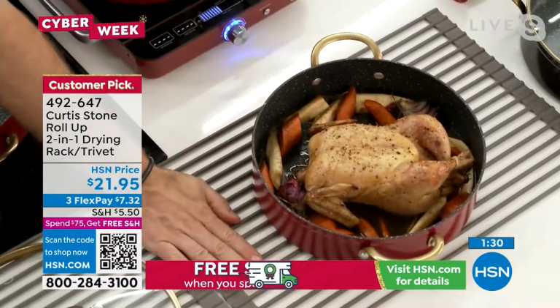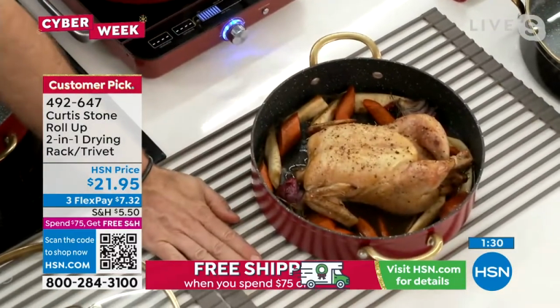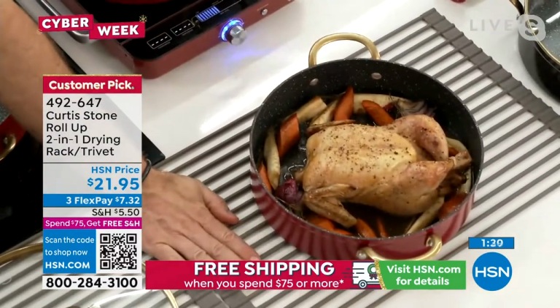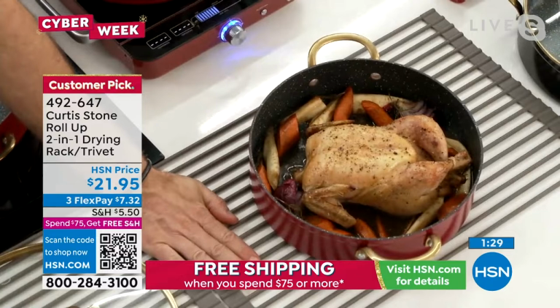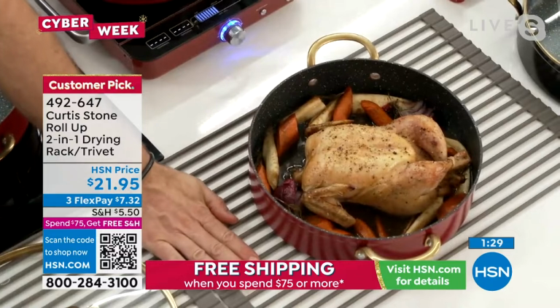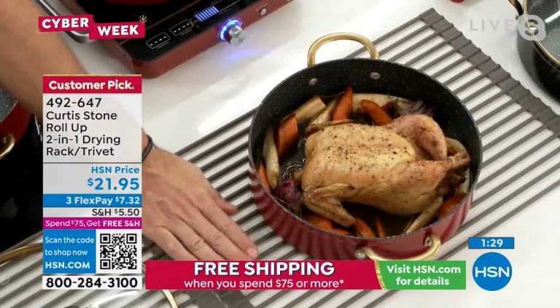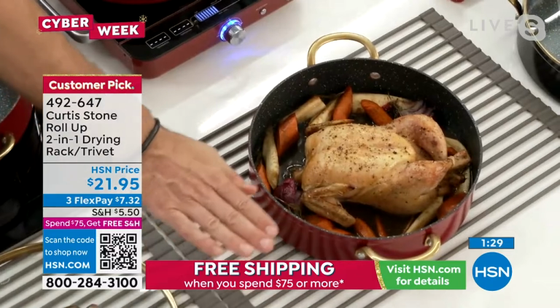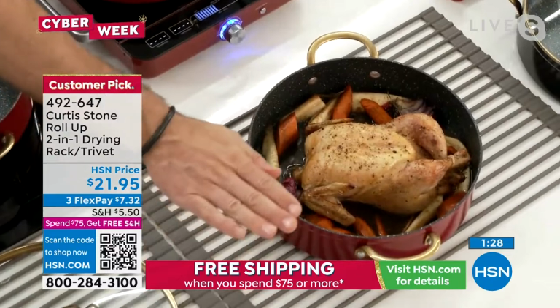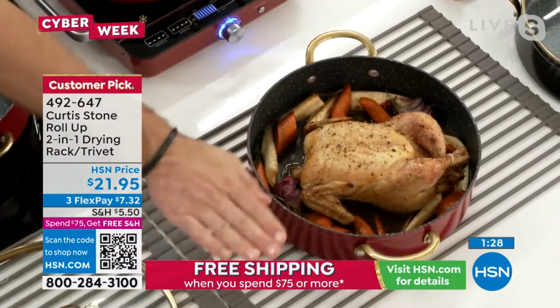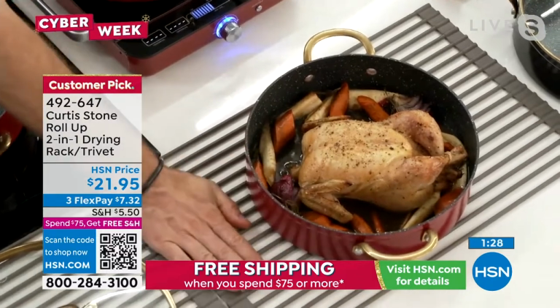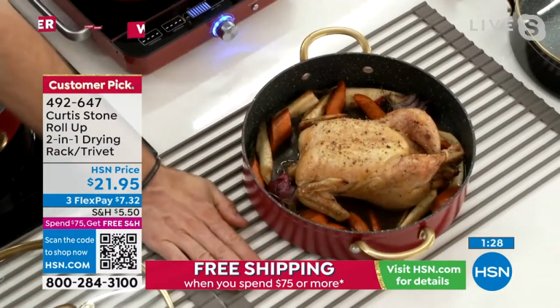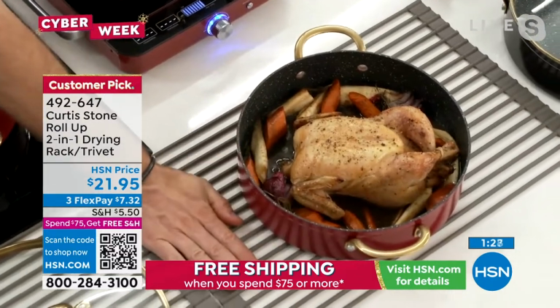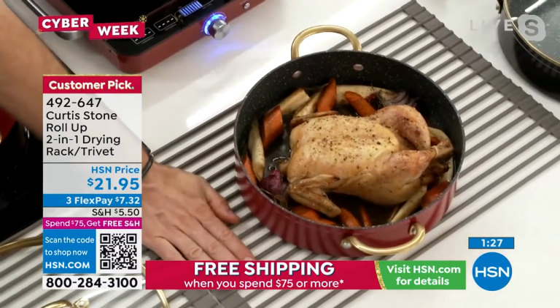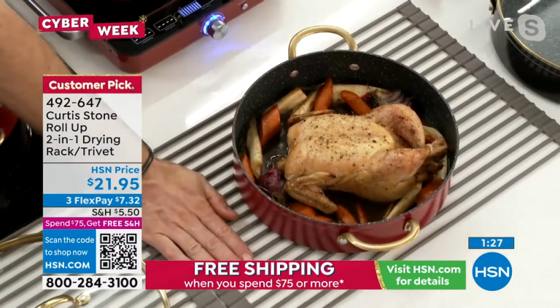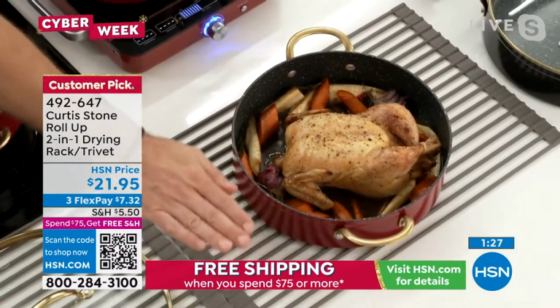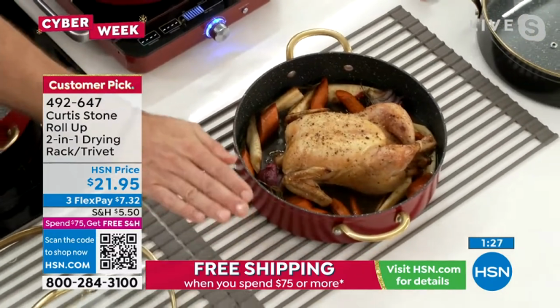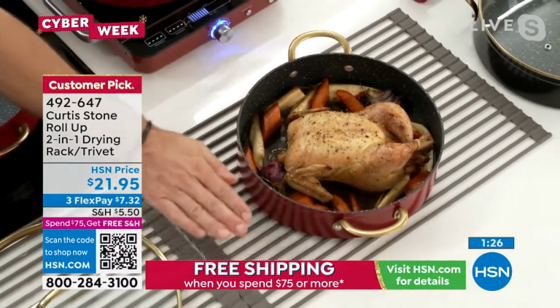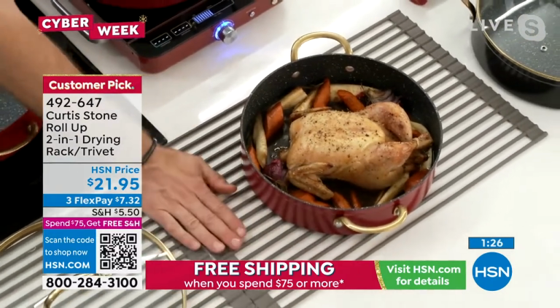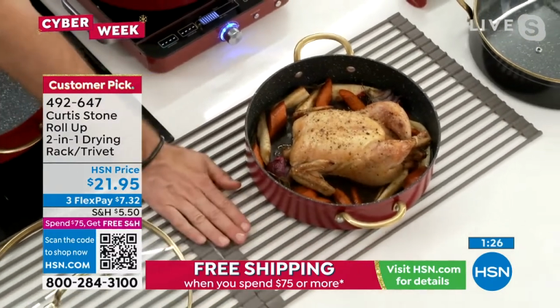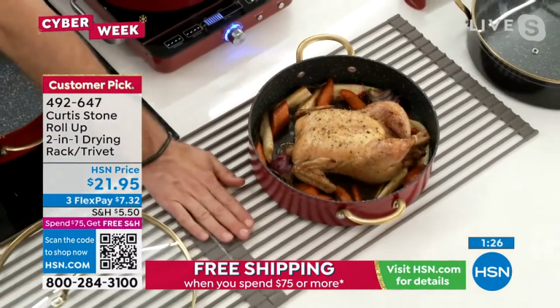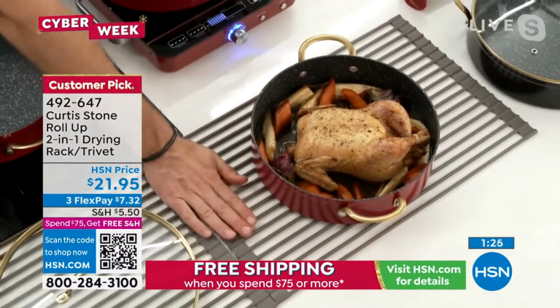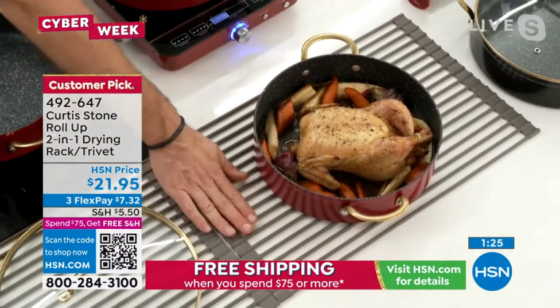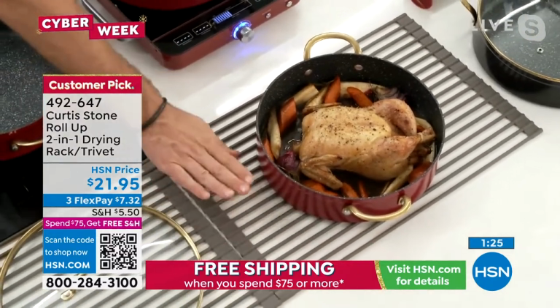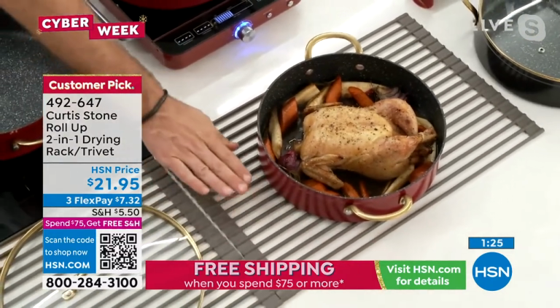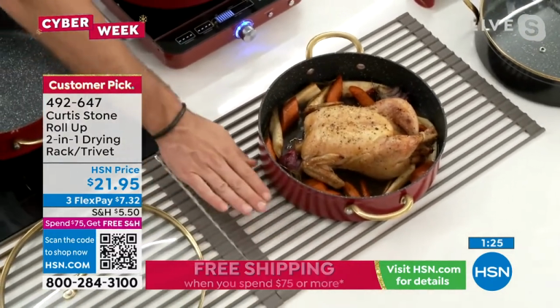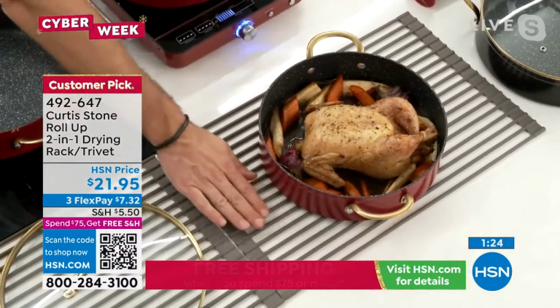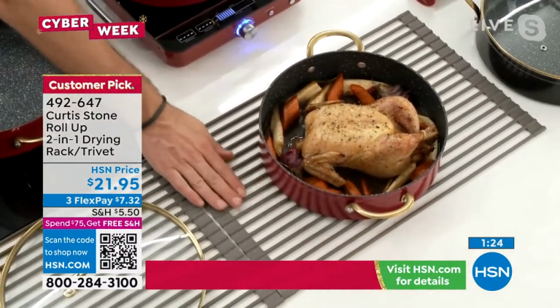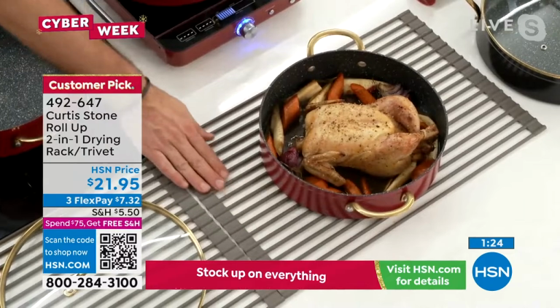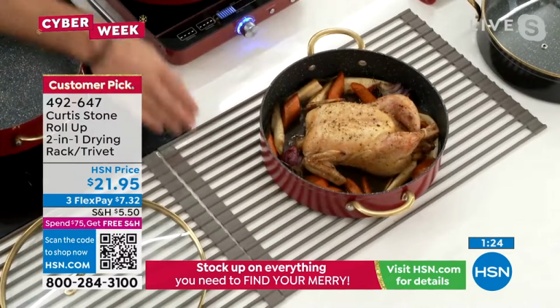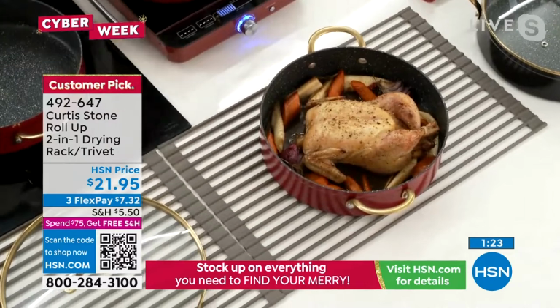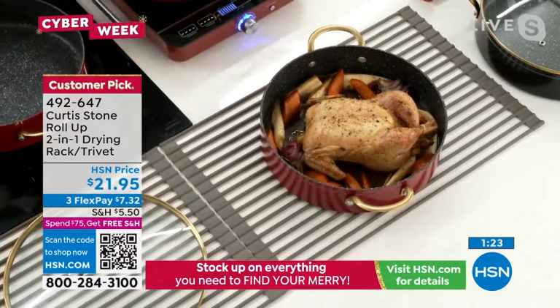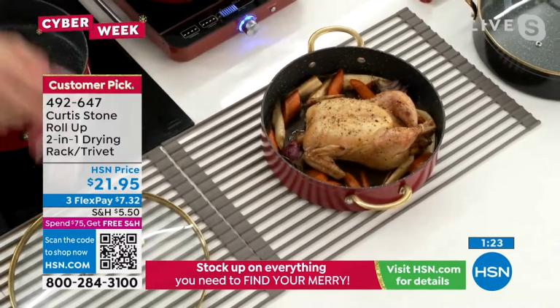What's happening here with your trivet? It's protecting your kitchen counter. It's protecting your dining room table. You're going to set up a buffet for the holidays, right?